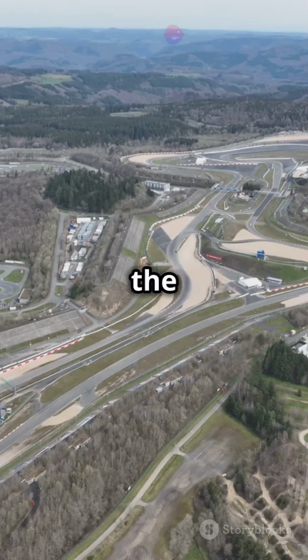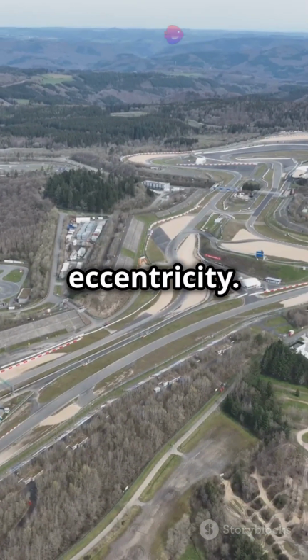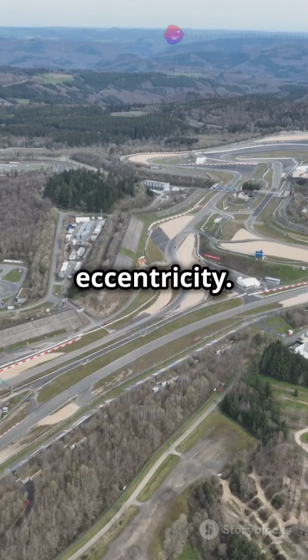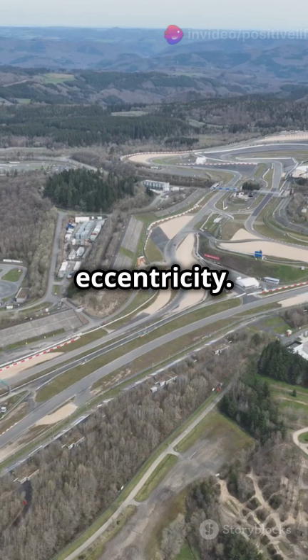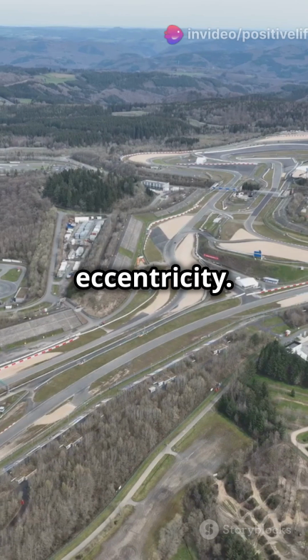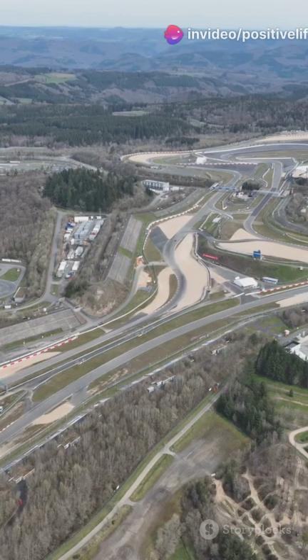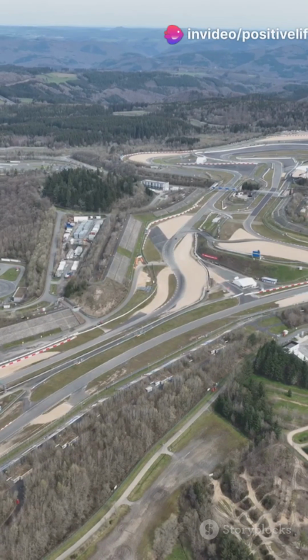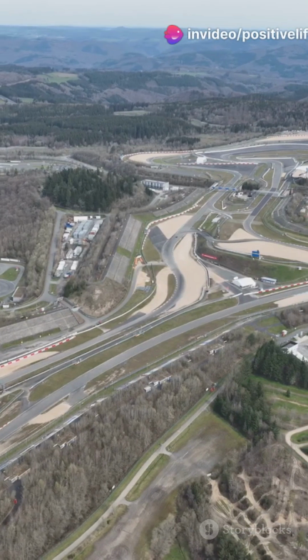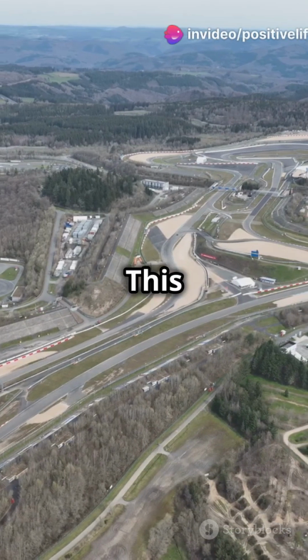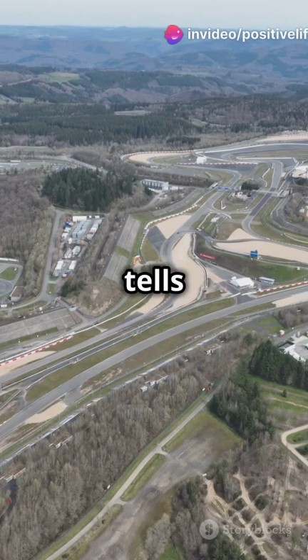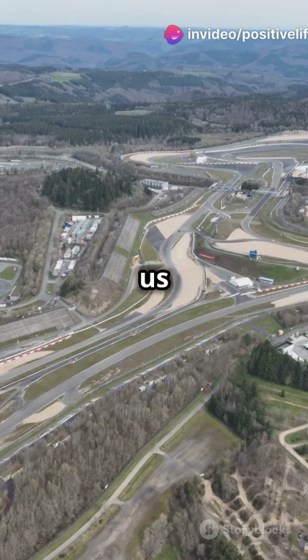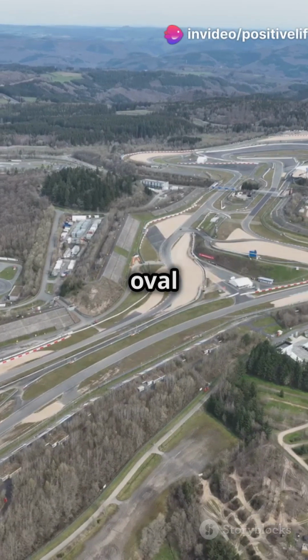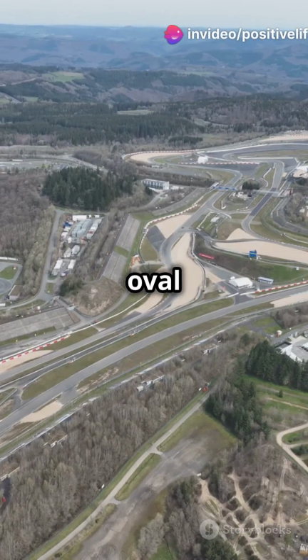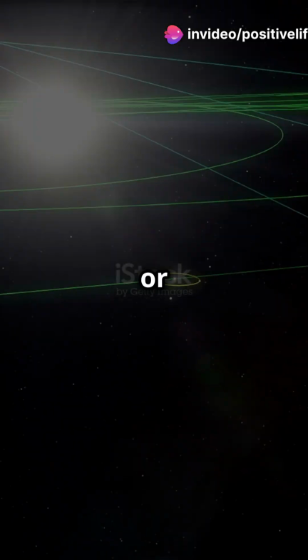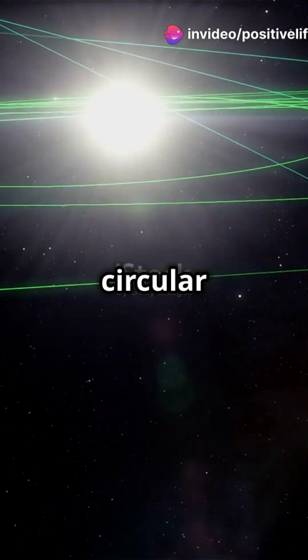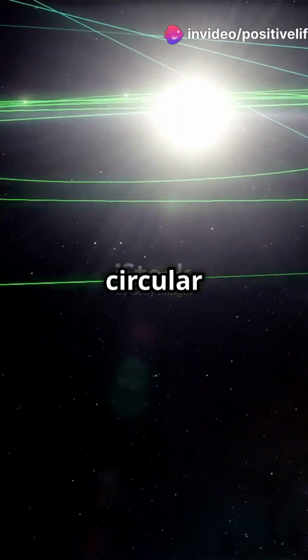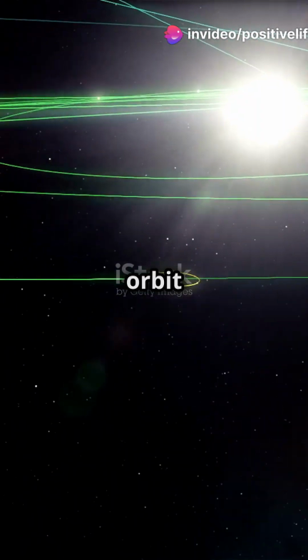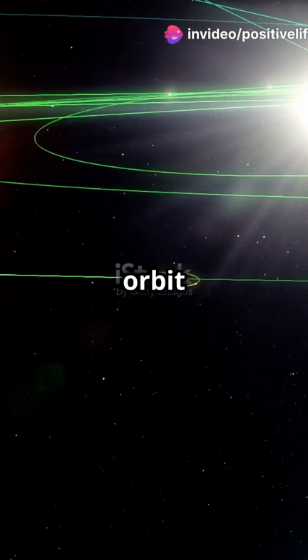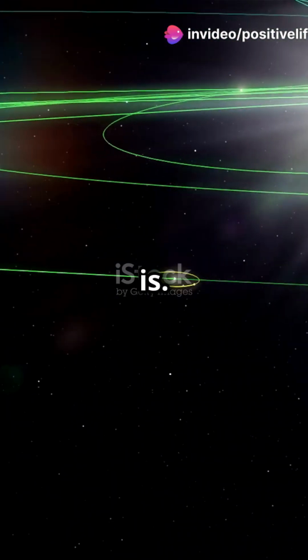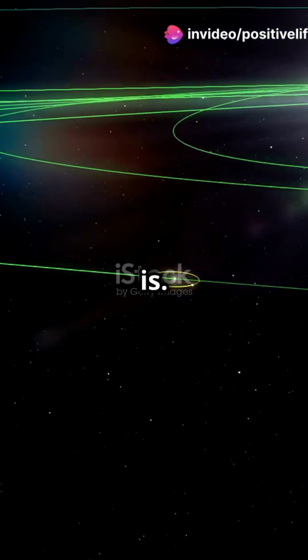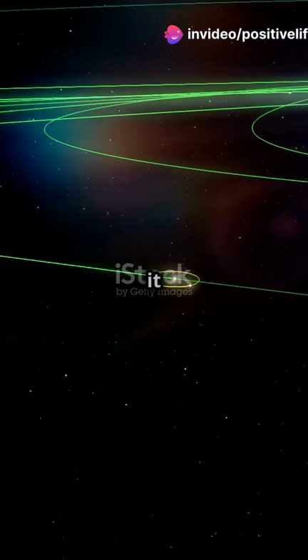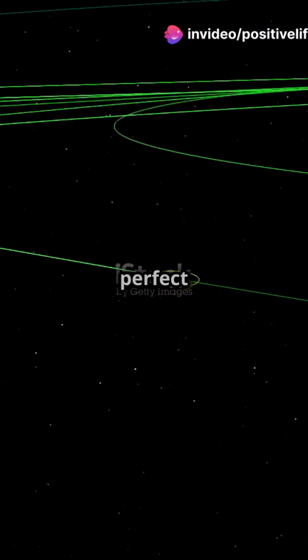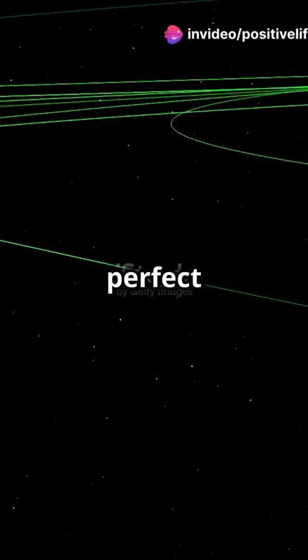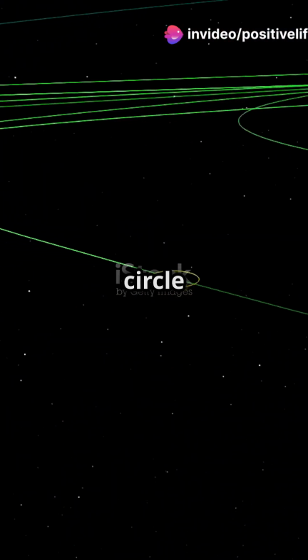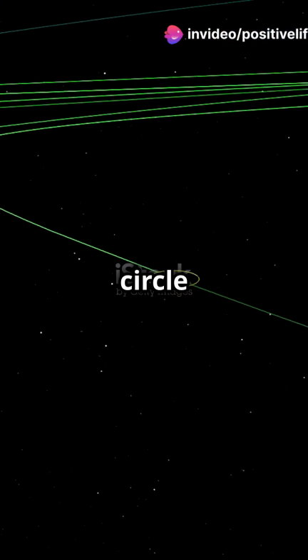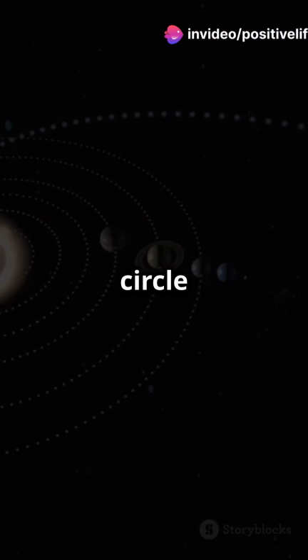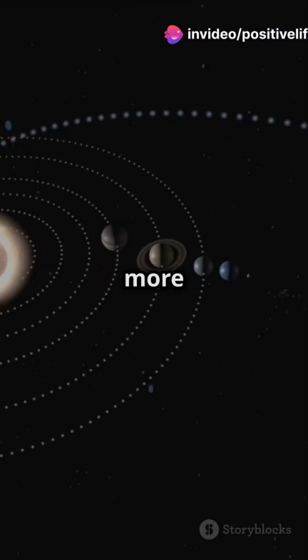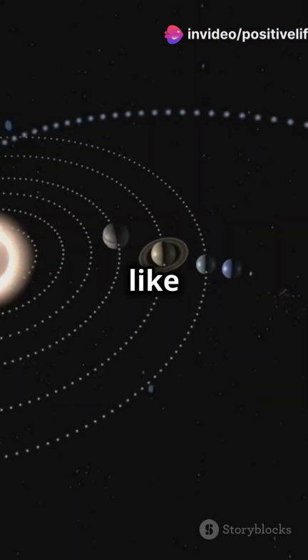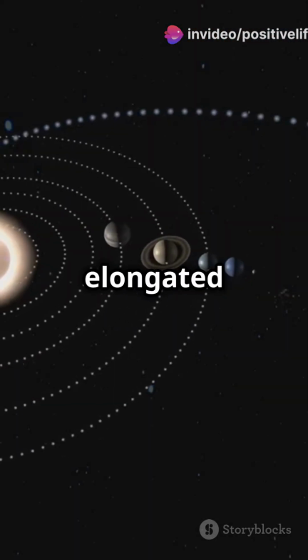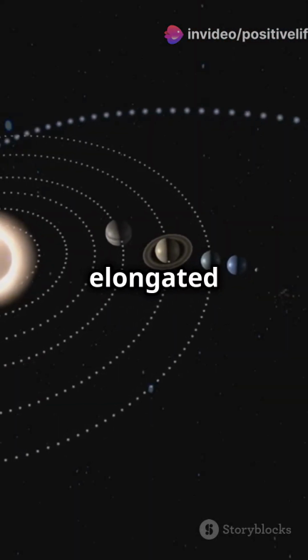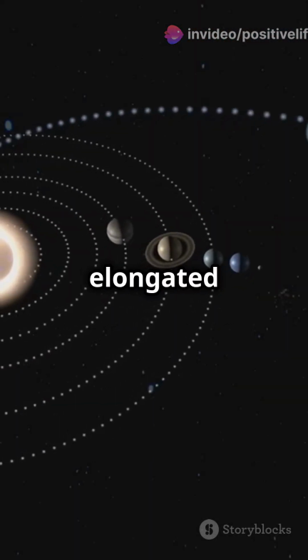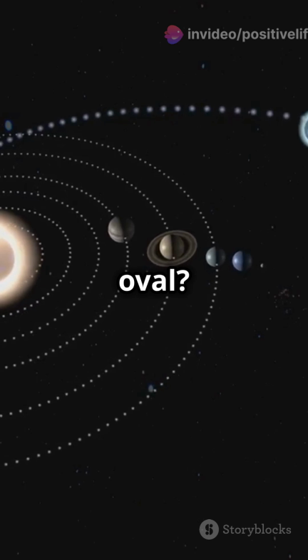Next, the eccentricity. This tells us how oval or circular the orbit is — is it a perfect circle or more like an elongated oval?